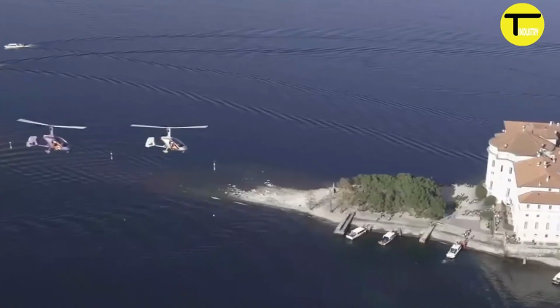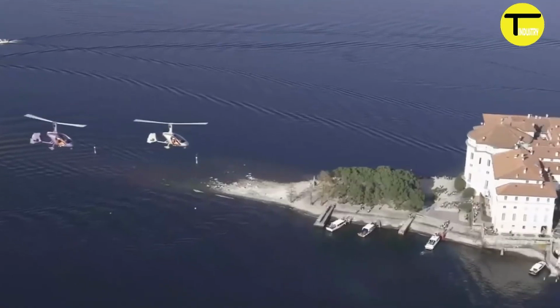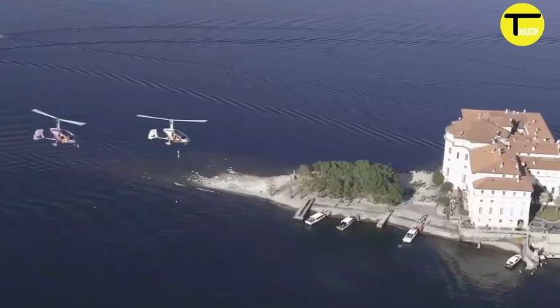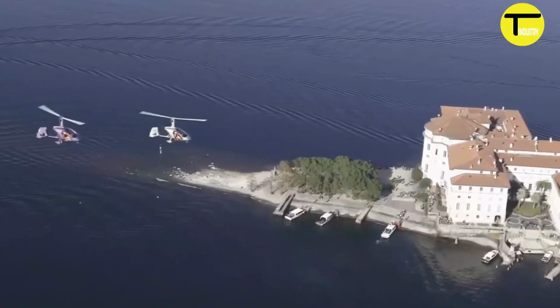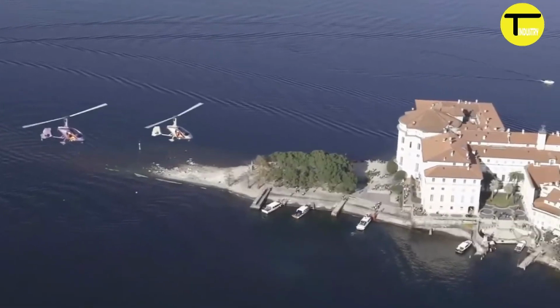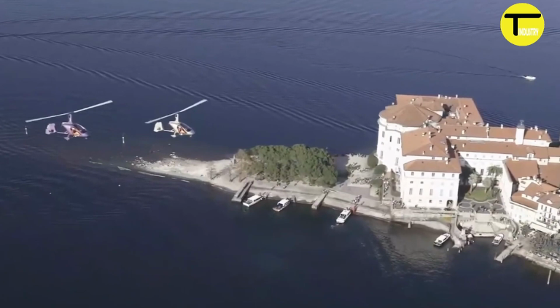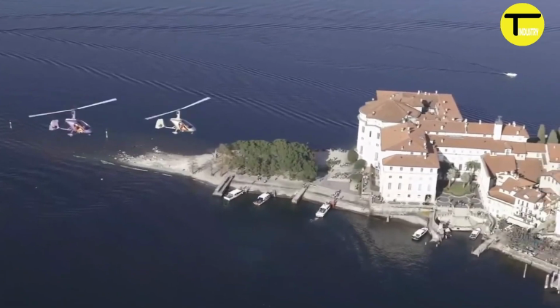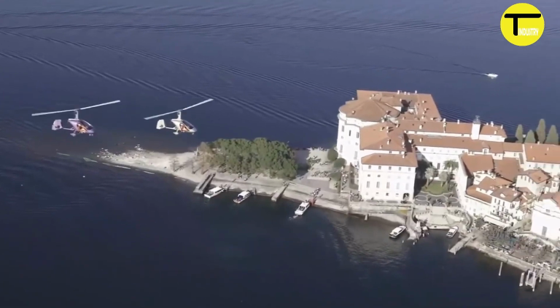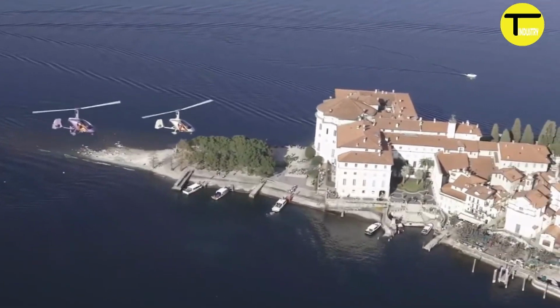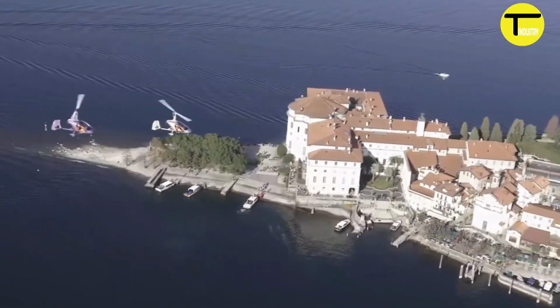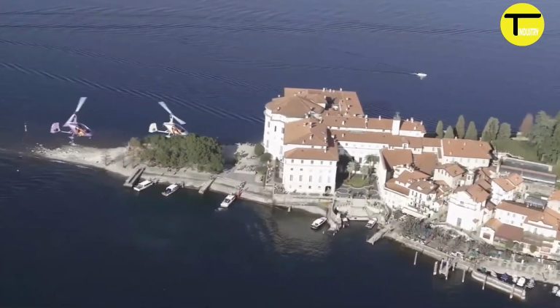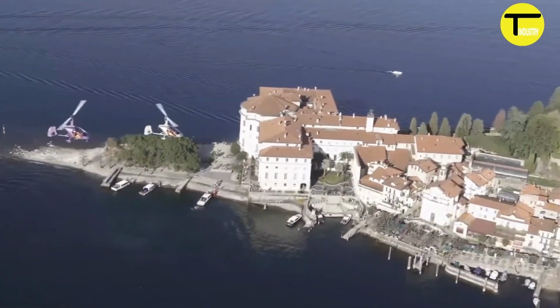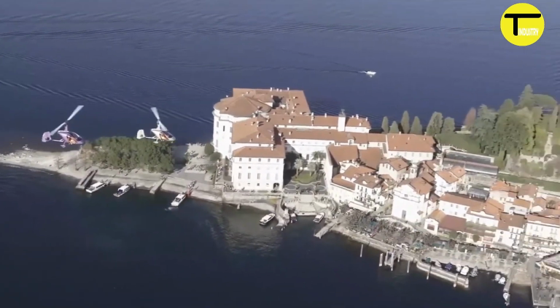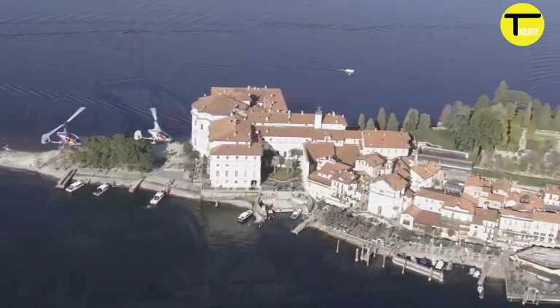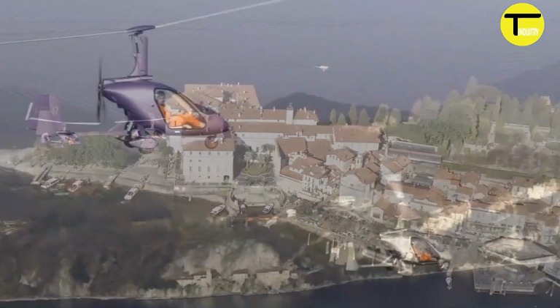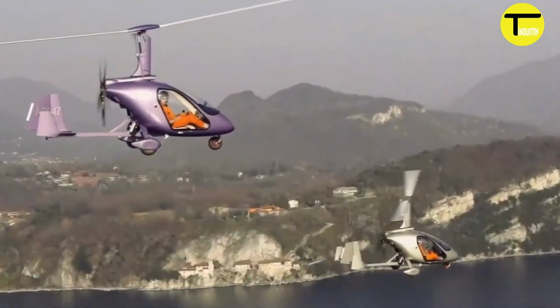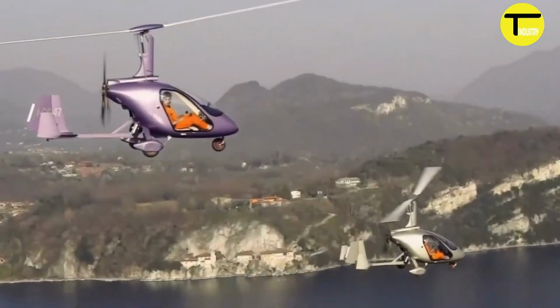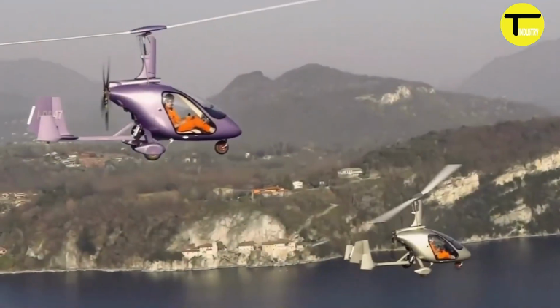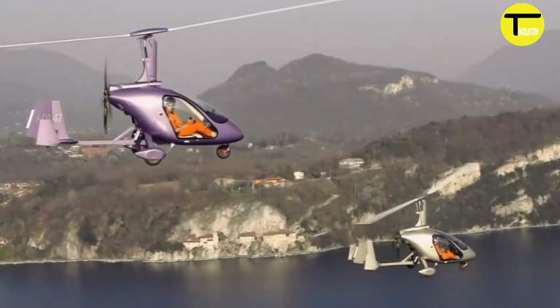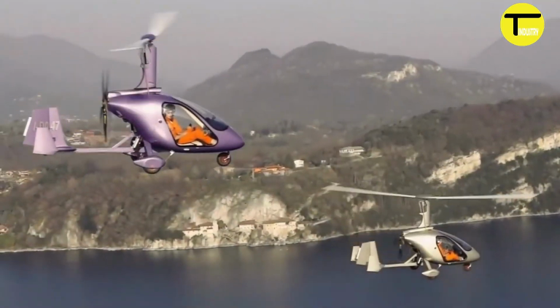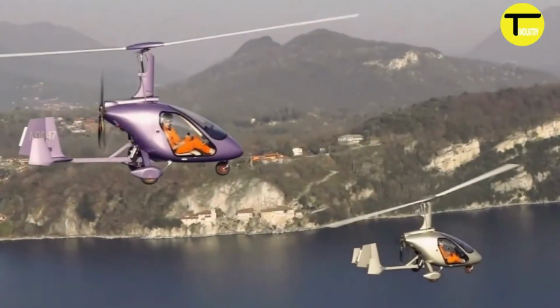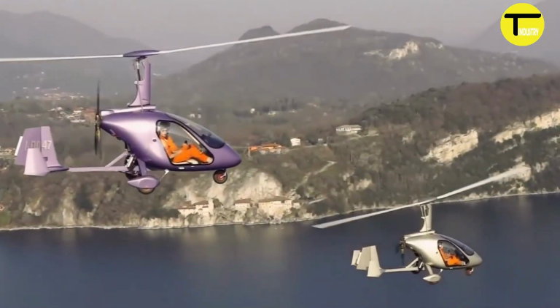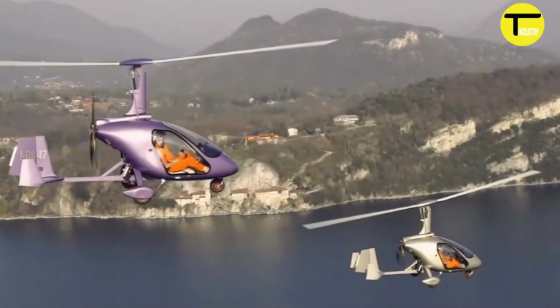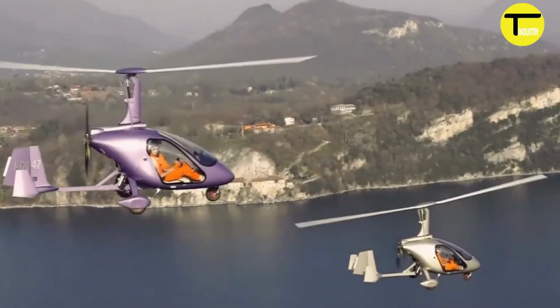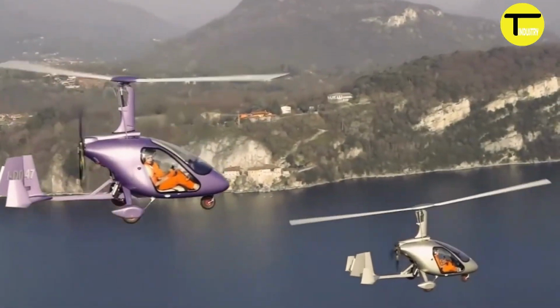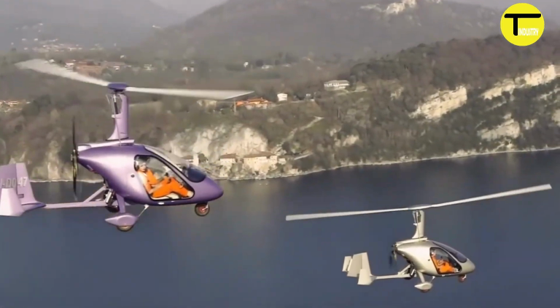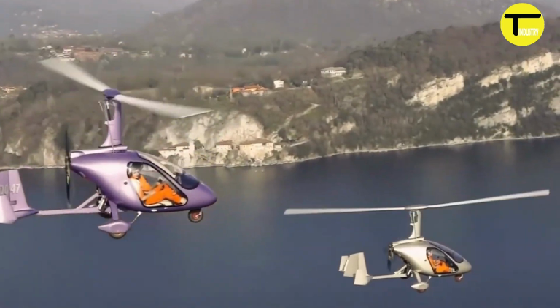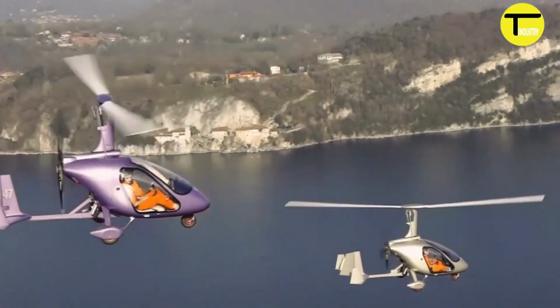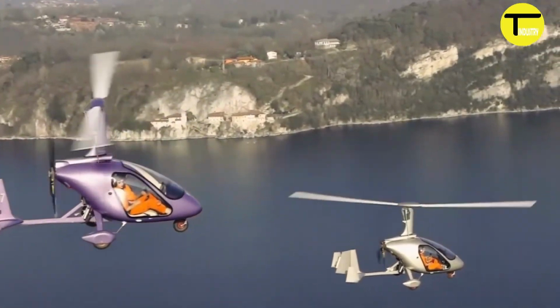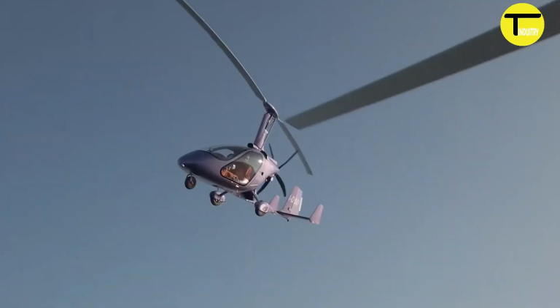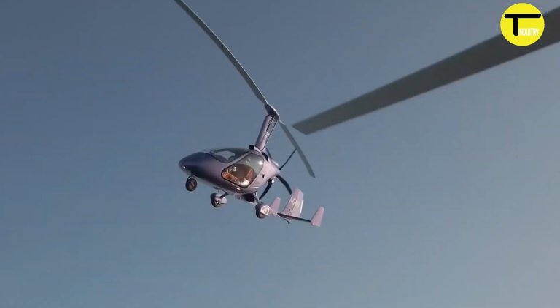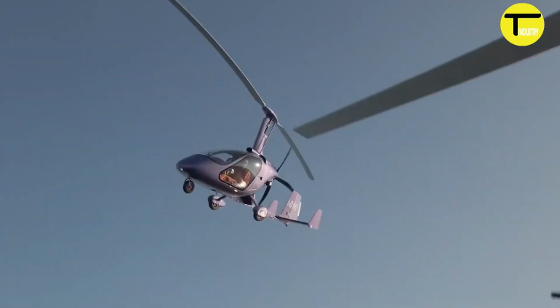With its sleek design and versatile performance, the M24 Plus is a standout choice for gyroplane enthusiasts.